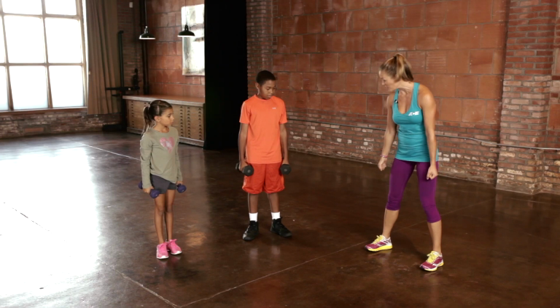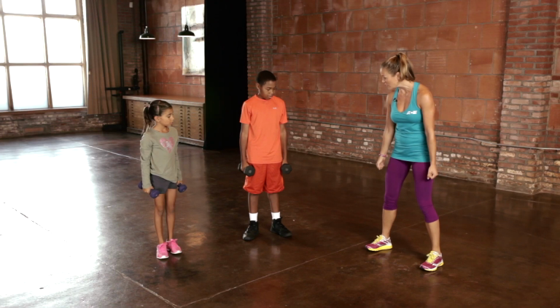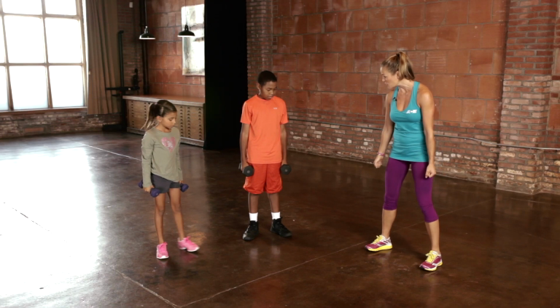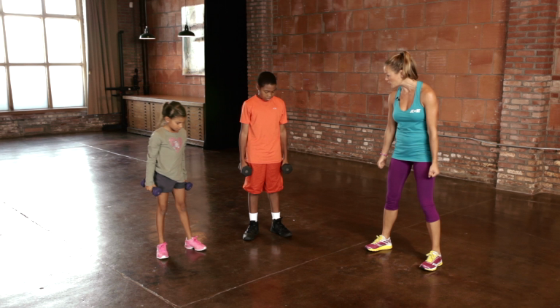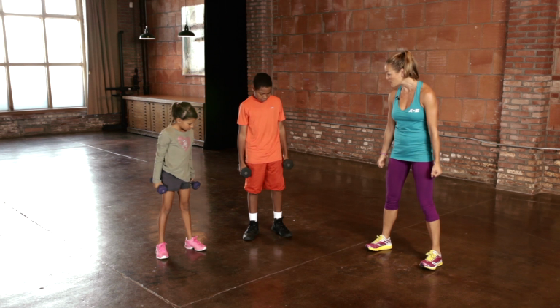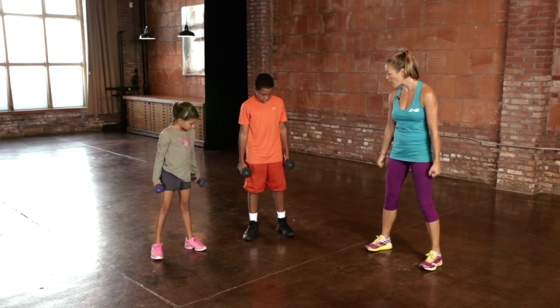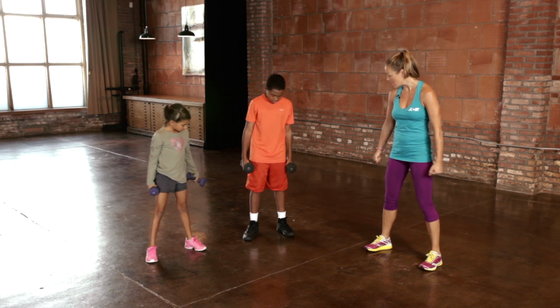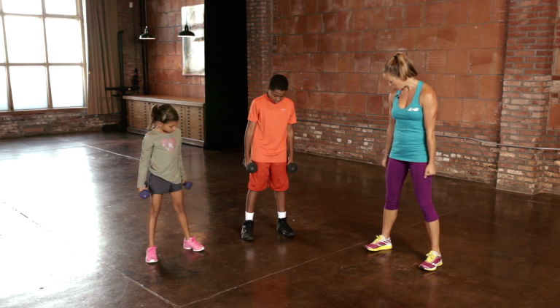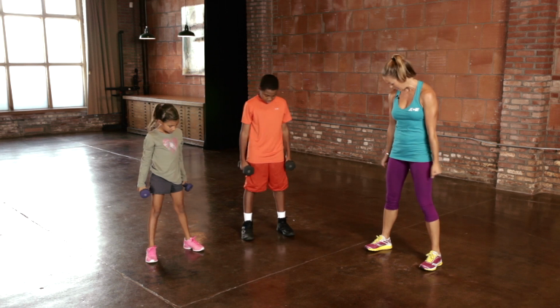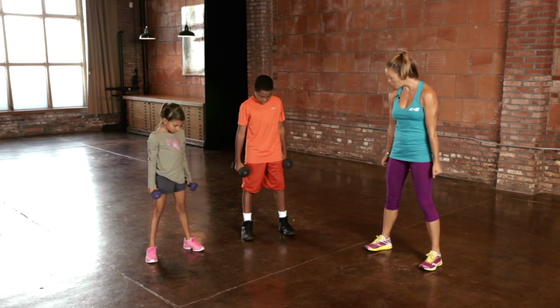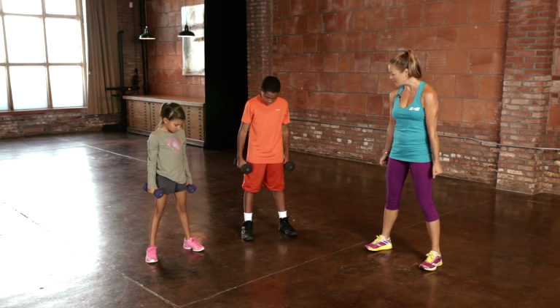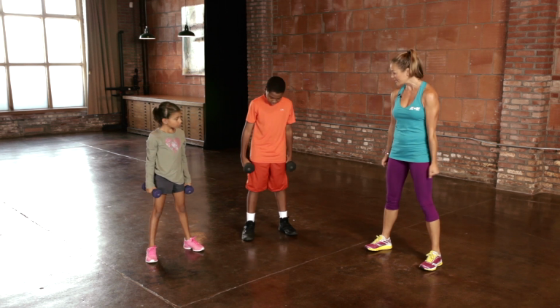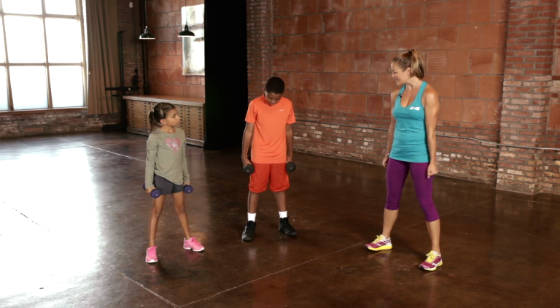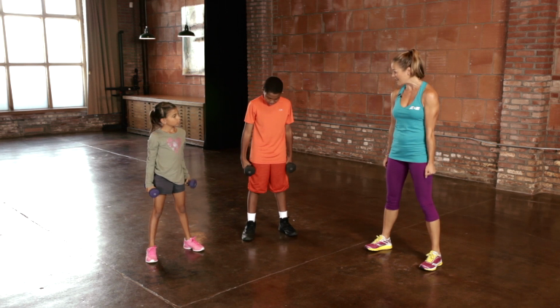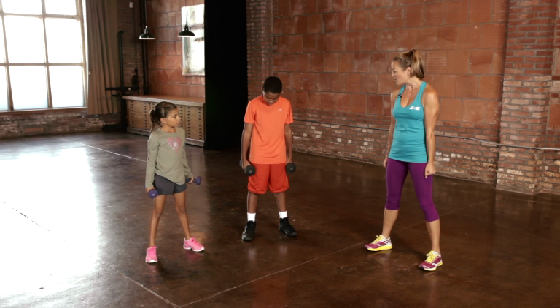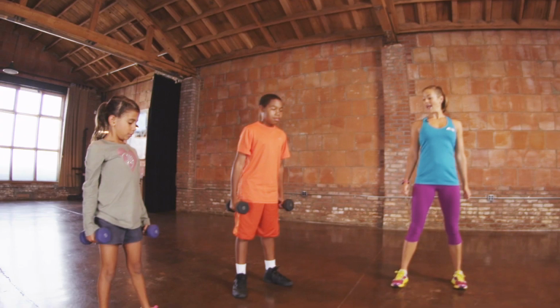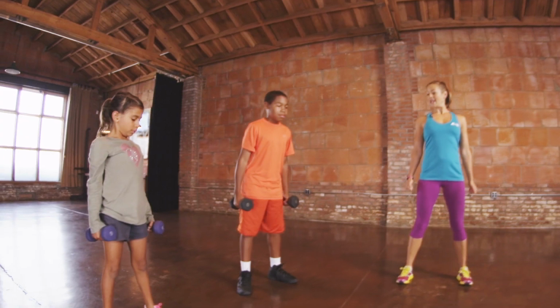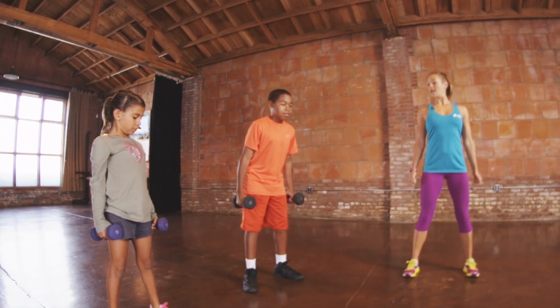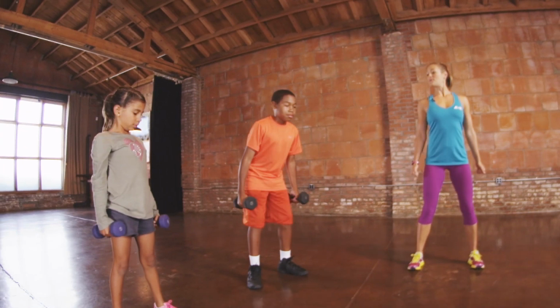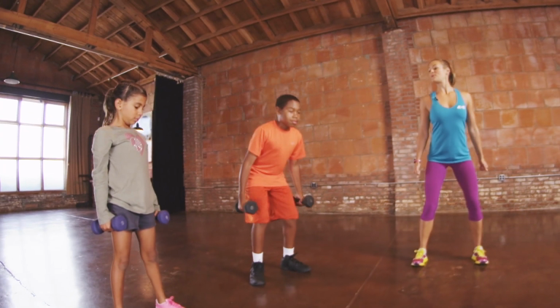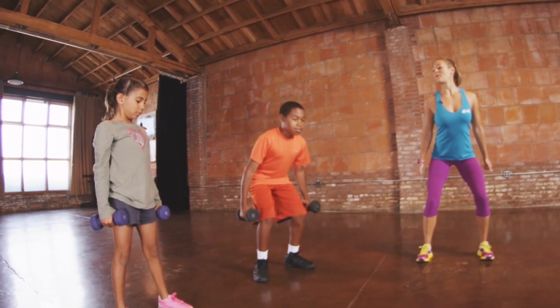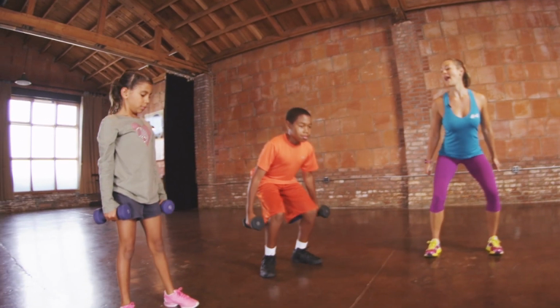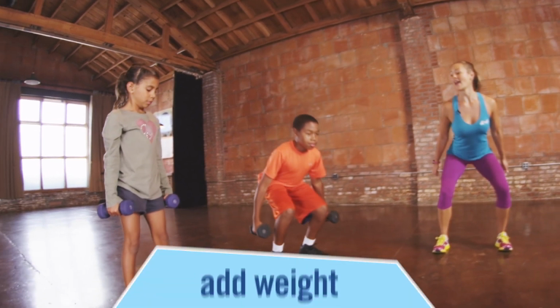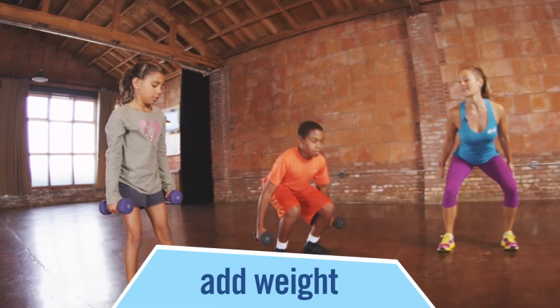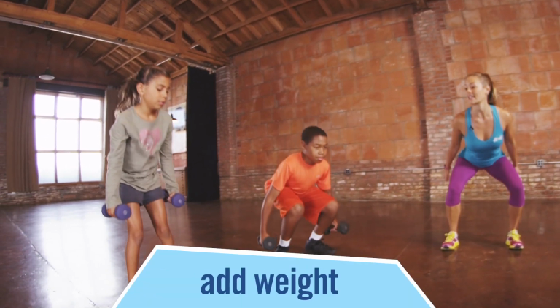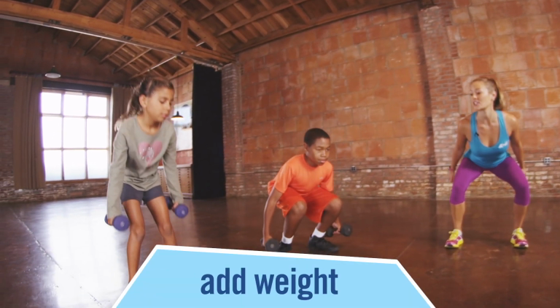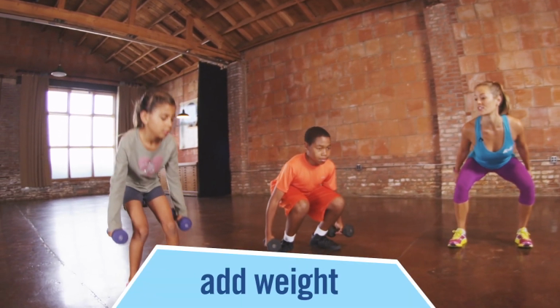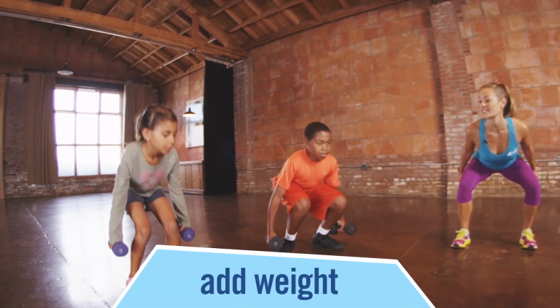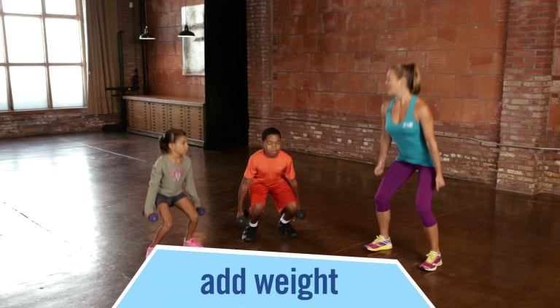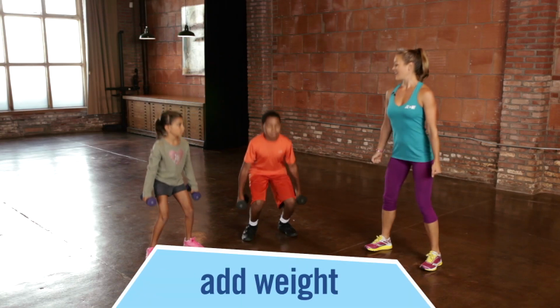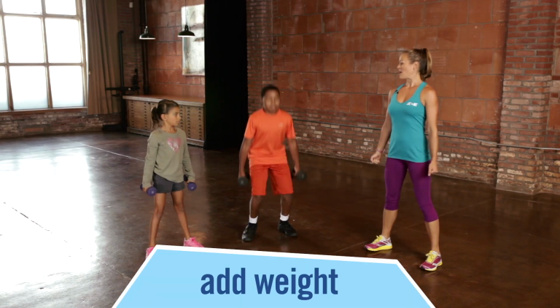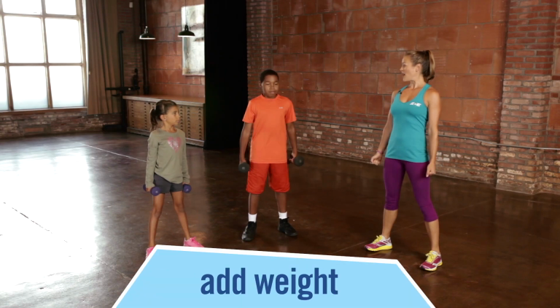Have your feet shoulder-width apart, your hands are going to be to the side of your body, and squat. Now you're holding on to weight. Come up.